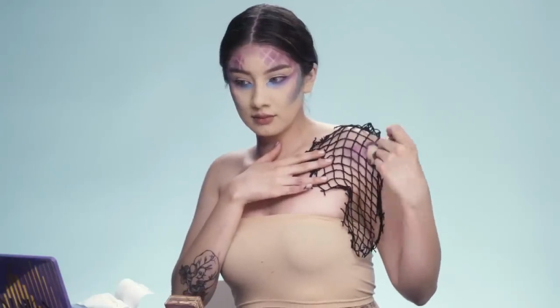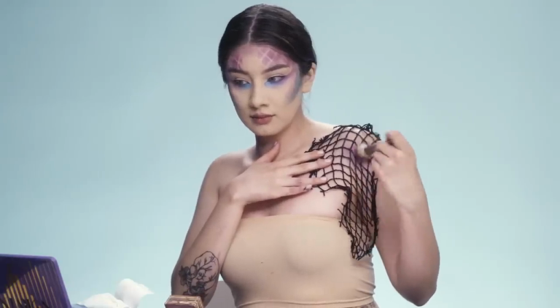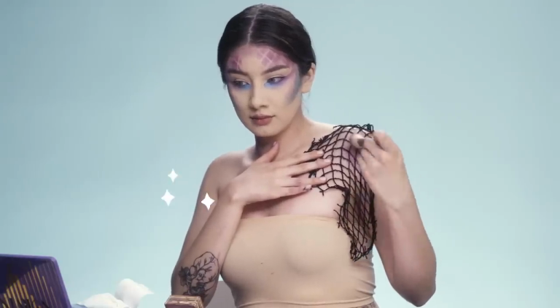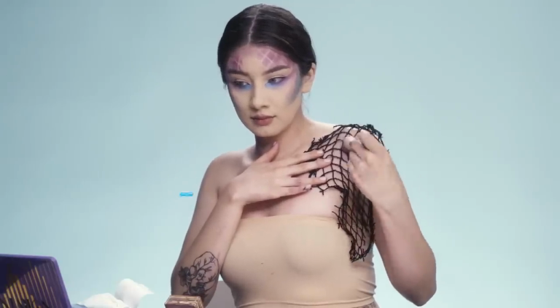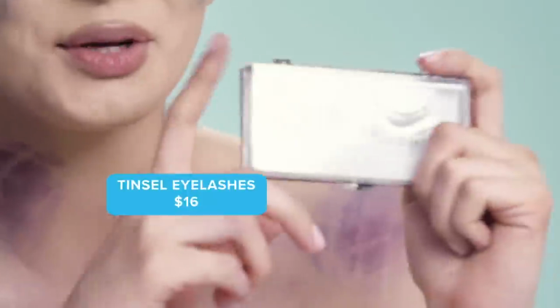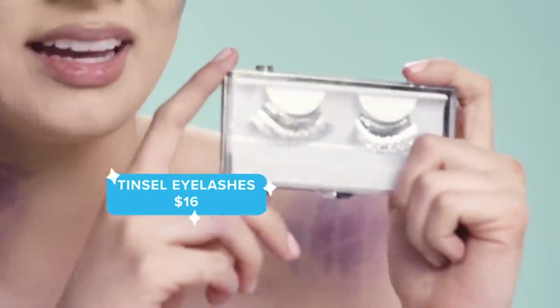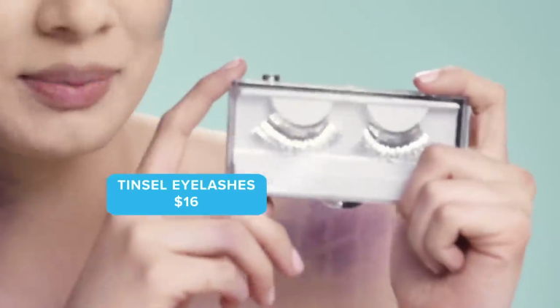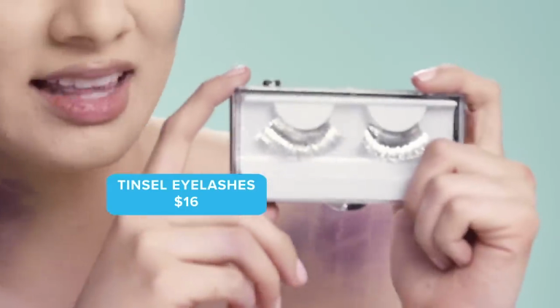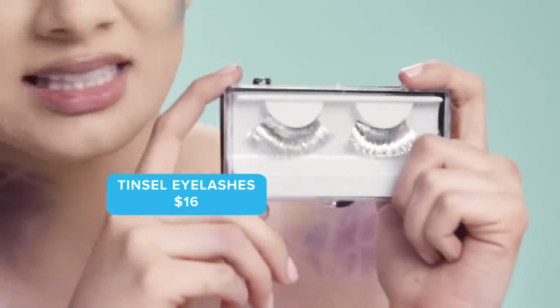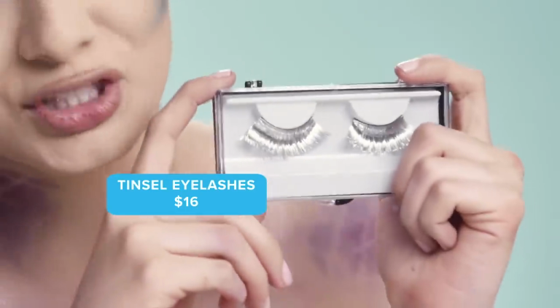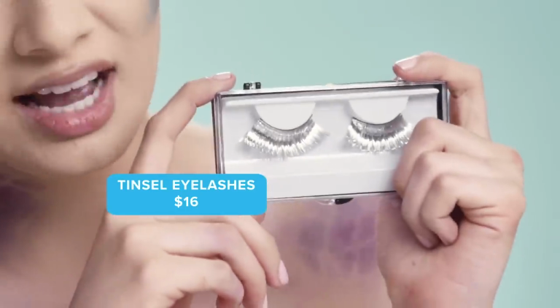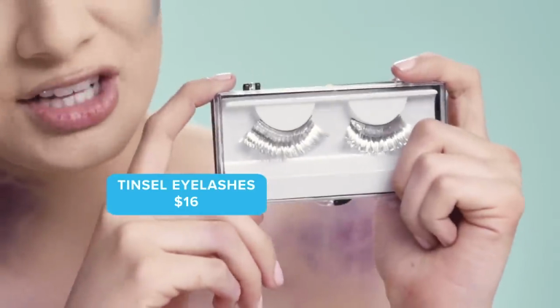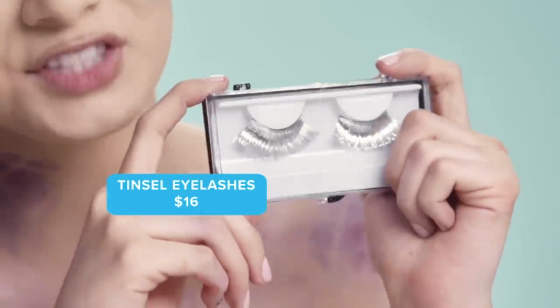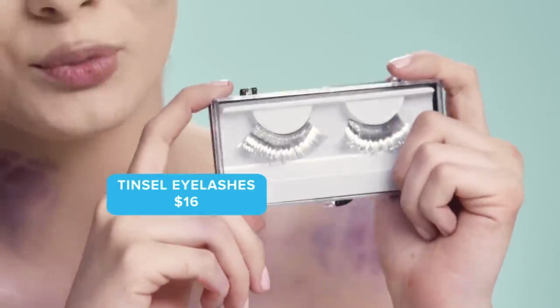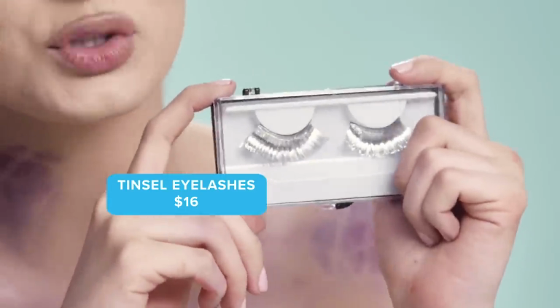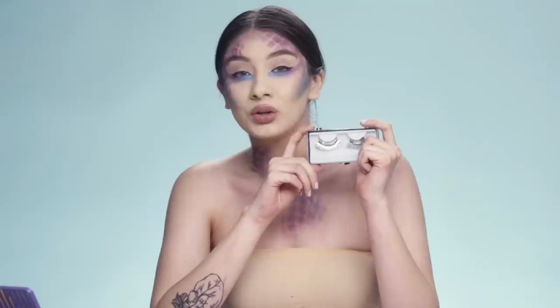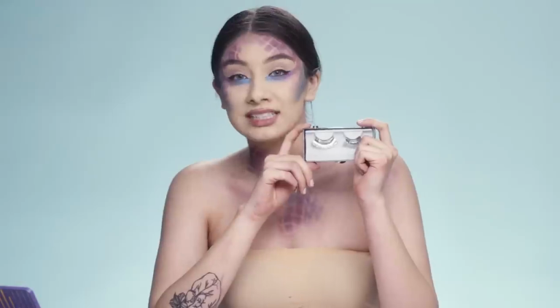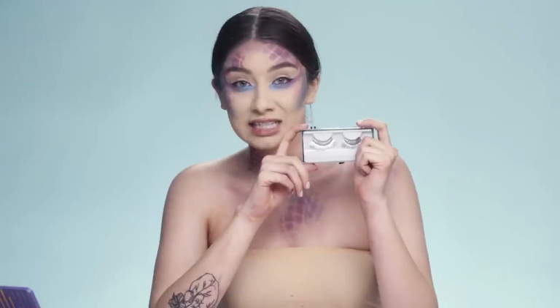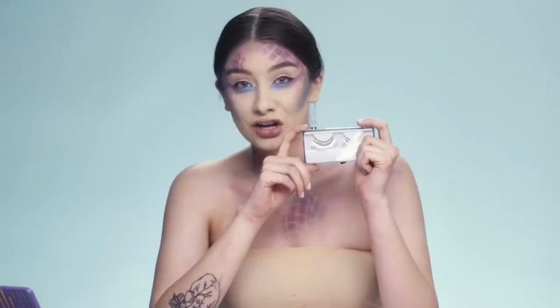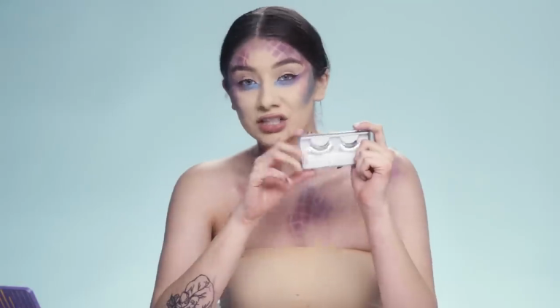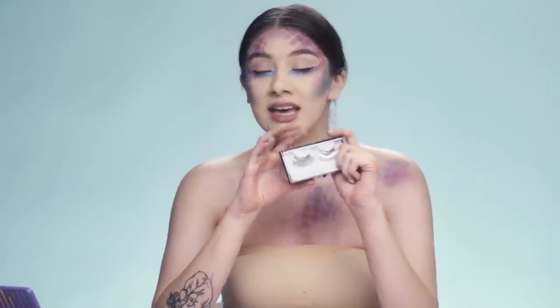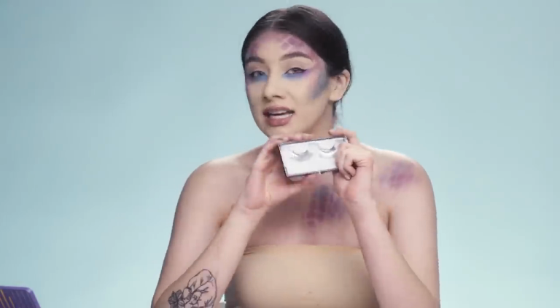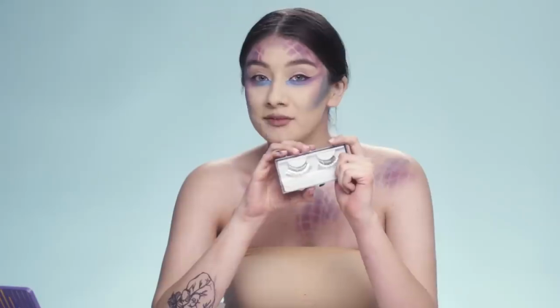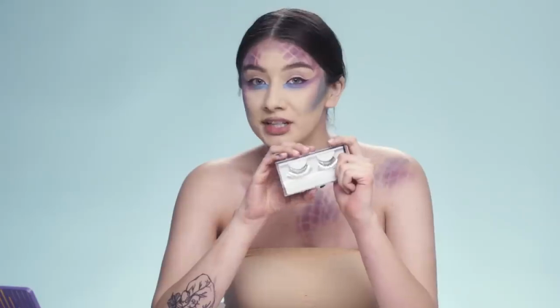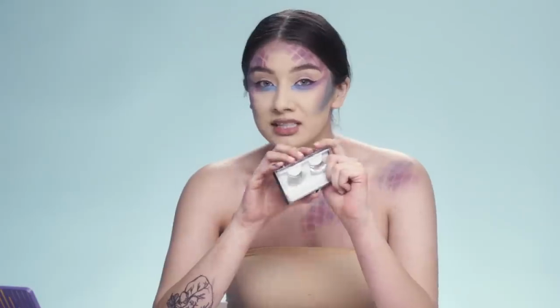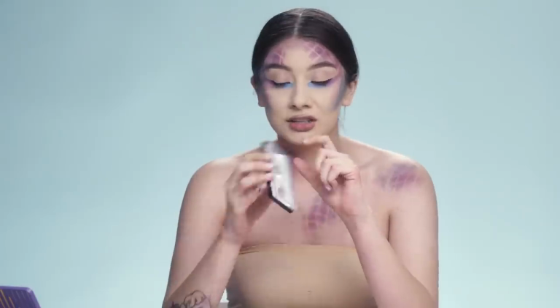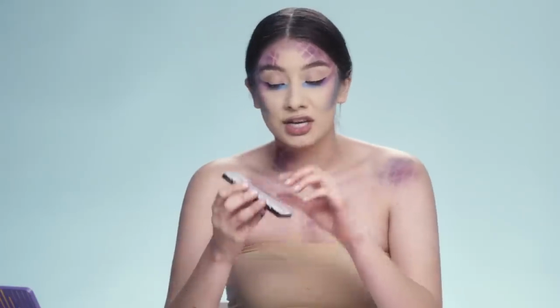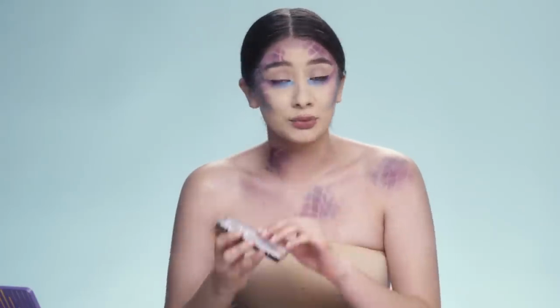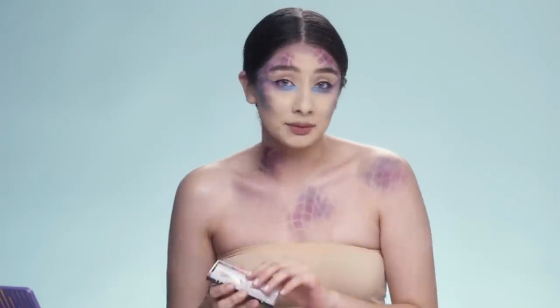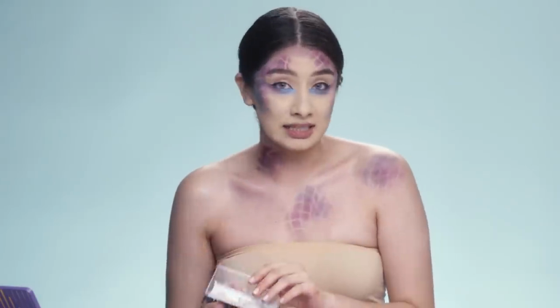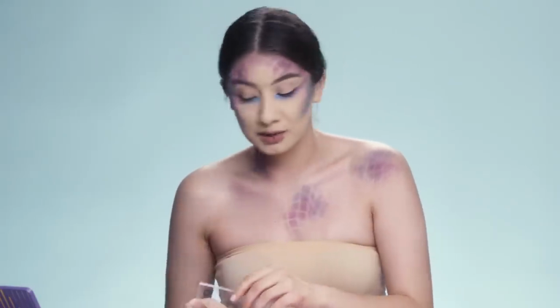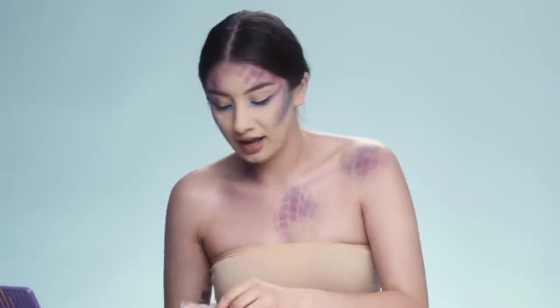I'm going to go ahead and apply these tinsel eyelashes from Wish, only $16. They come in various colors and are really, really easy to apply.